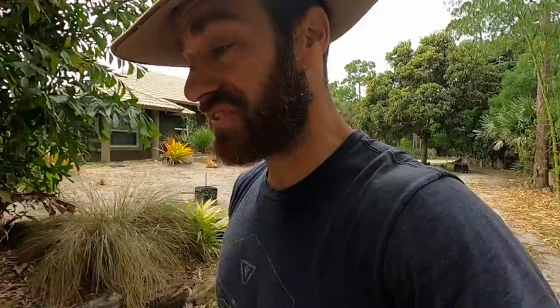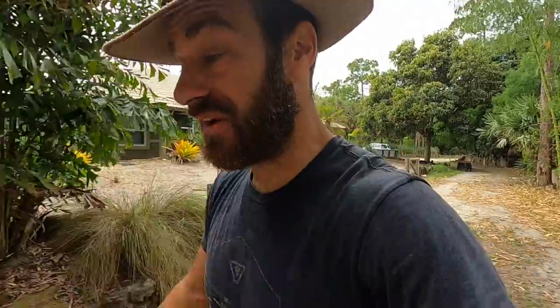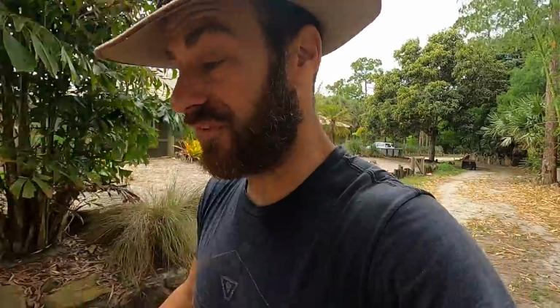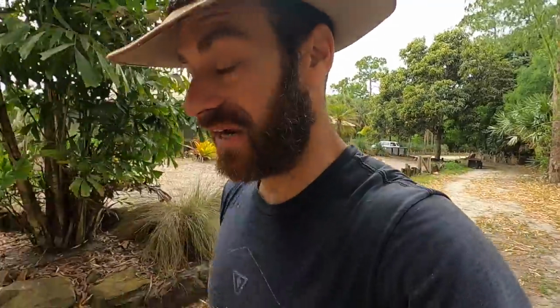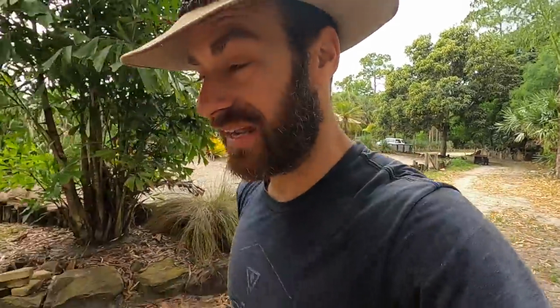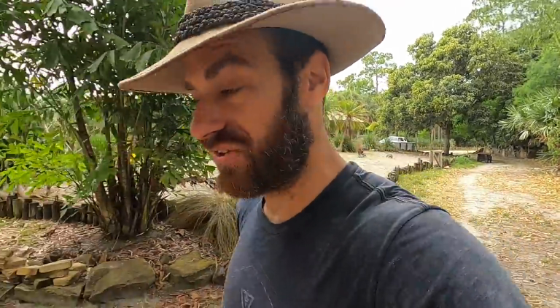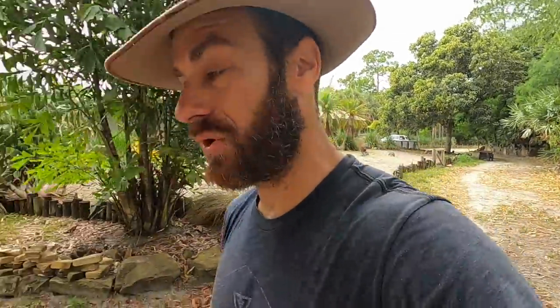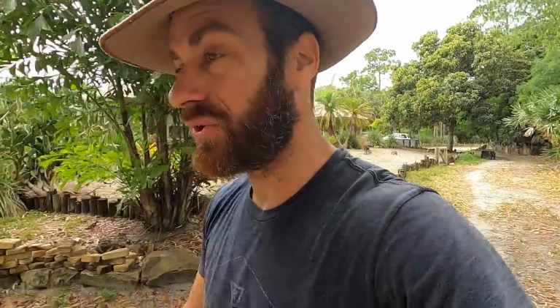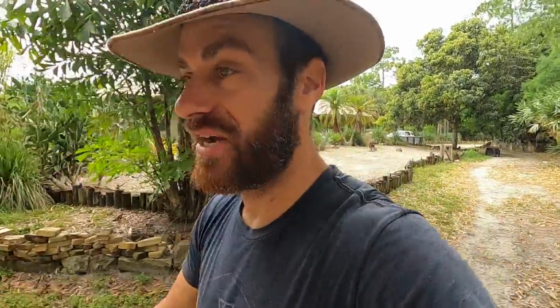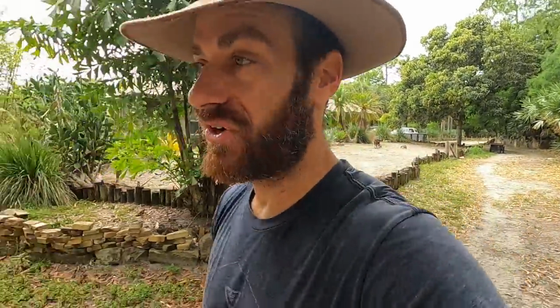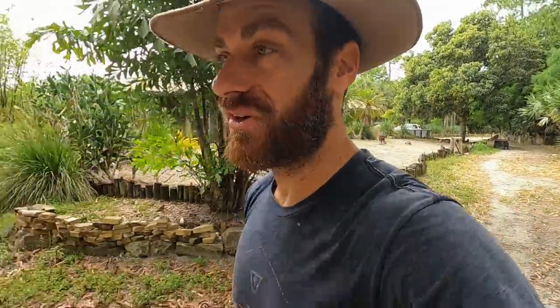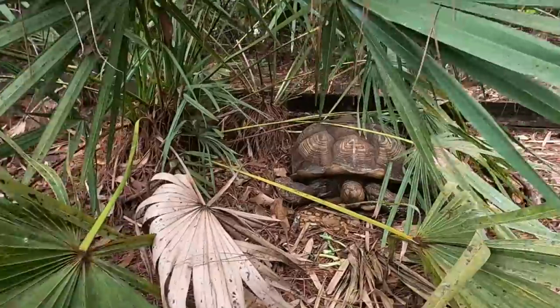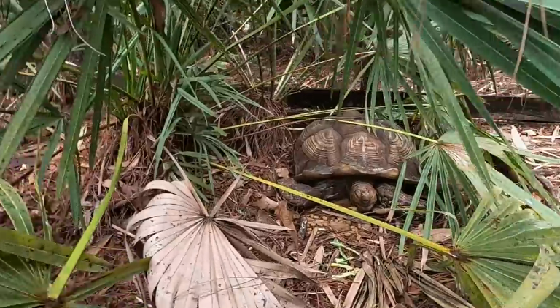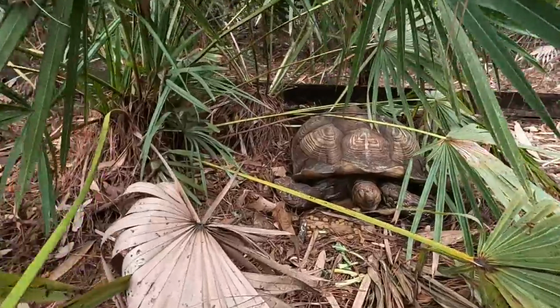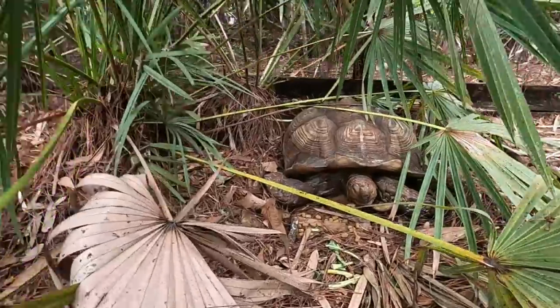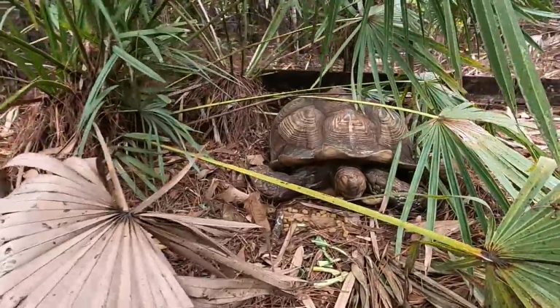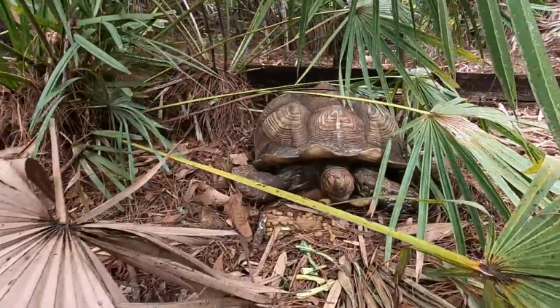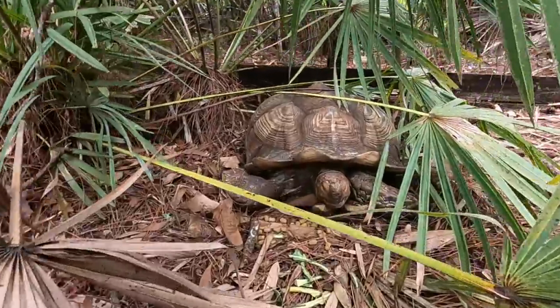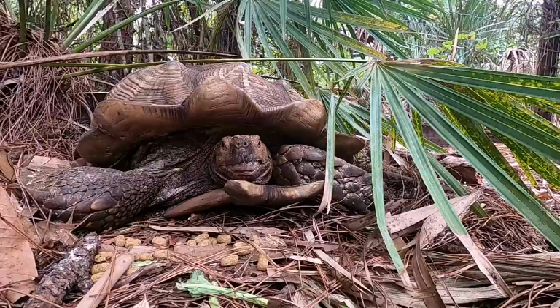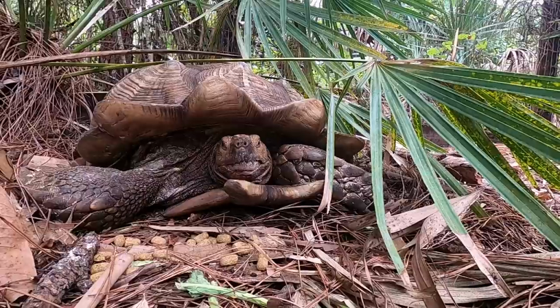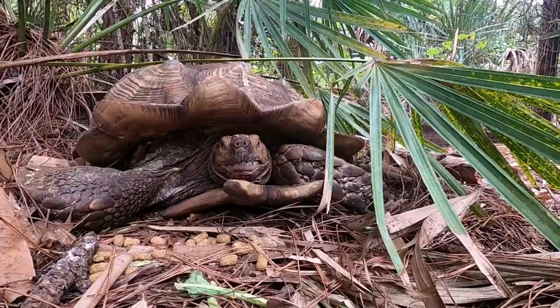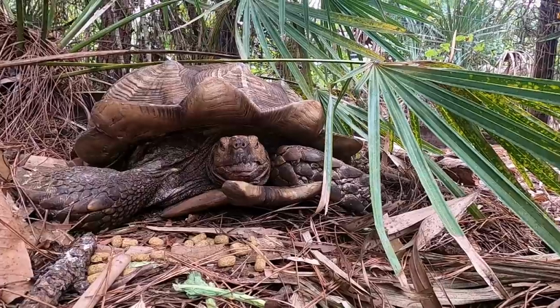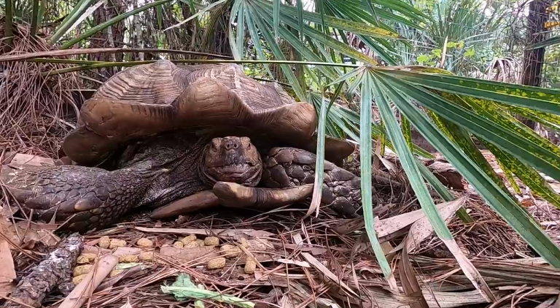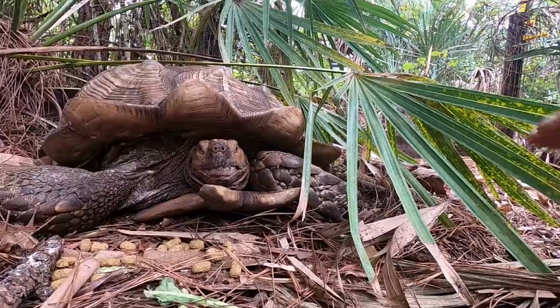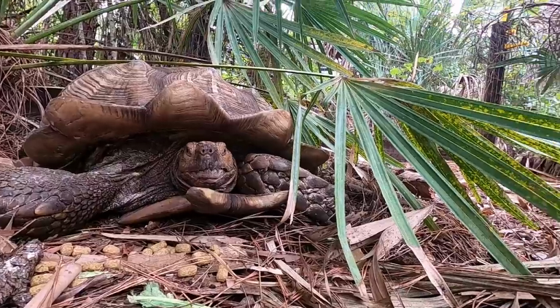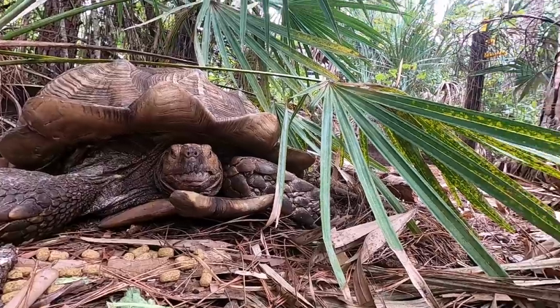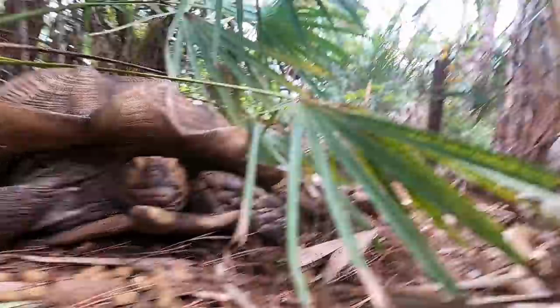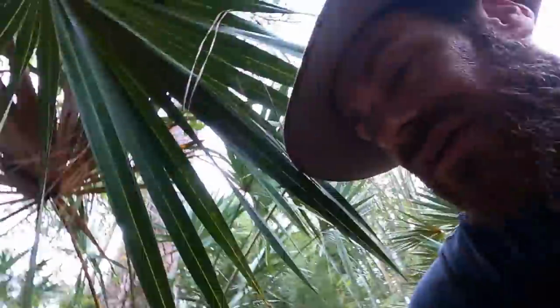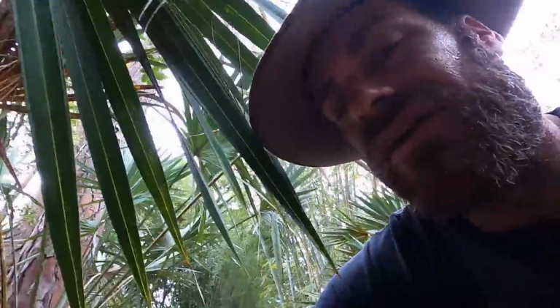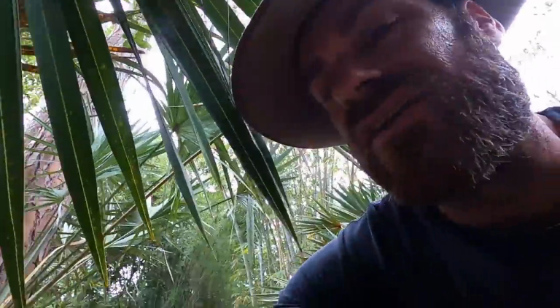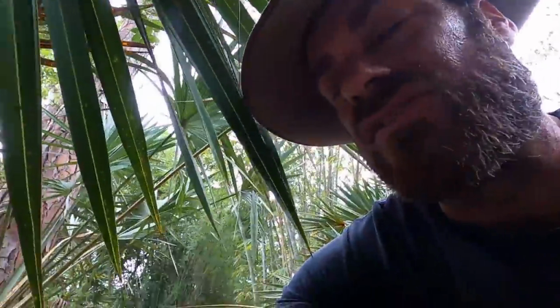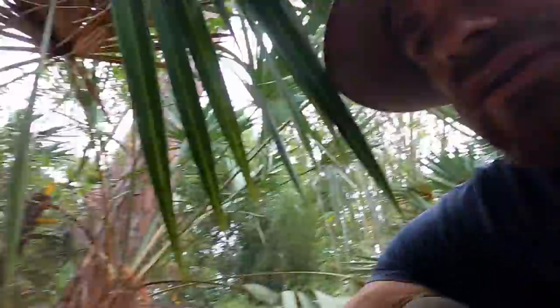This is kind of fun. I get to show you guys all the different tortoises I have. He eats, he walks, he talks — he doesn't talk.